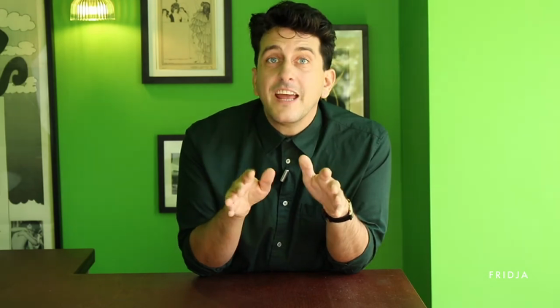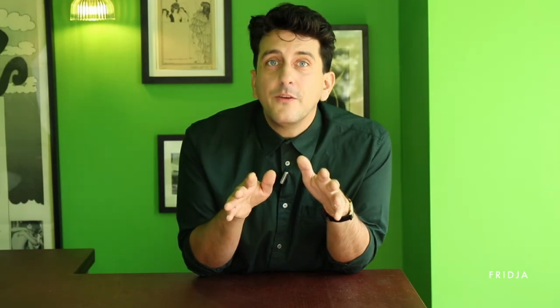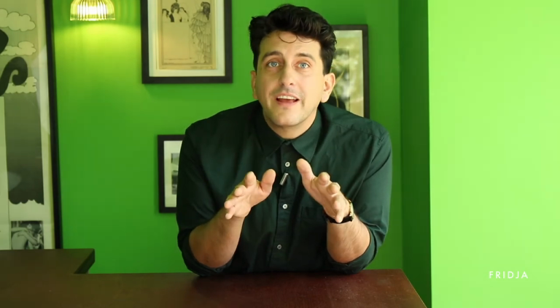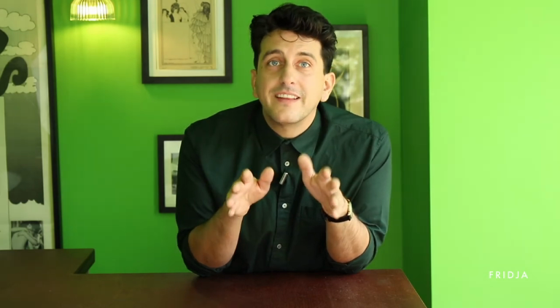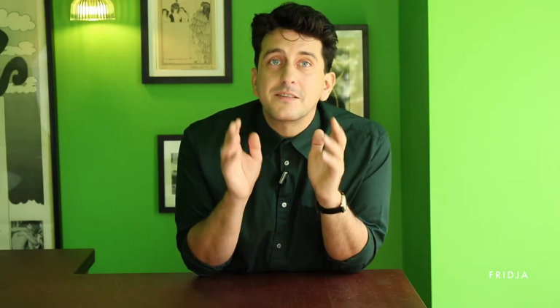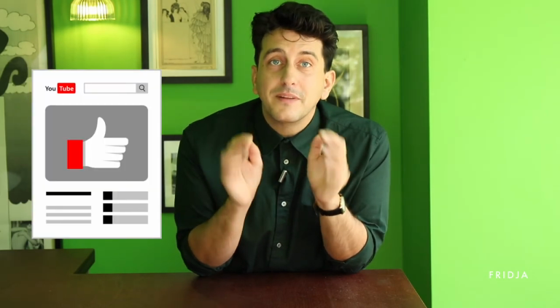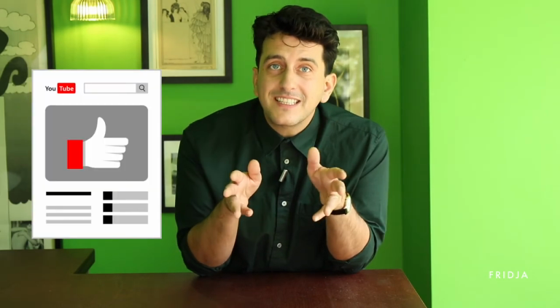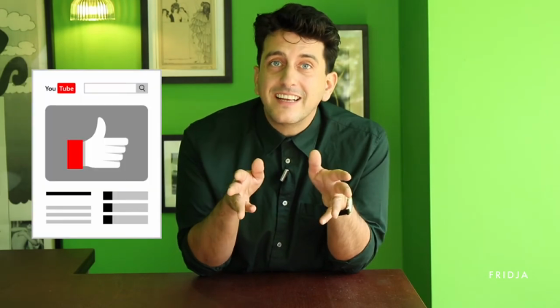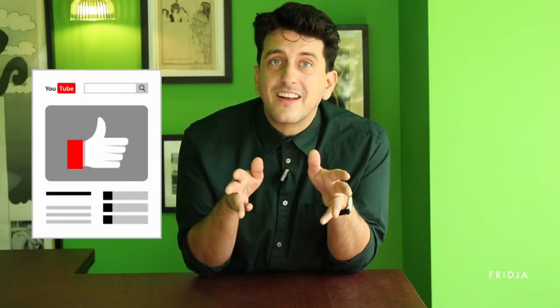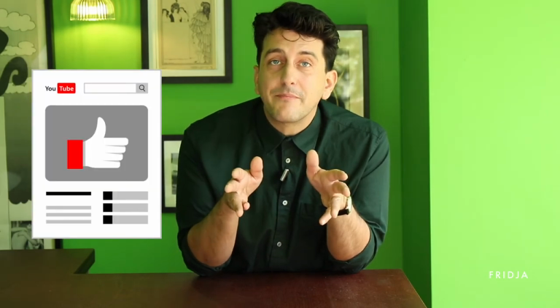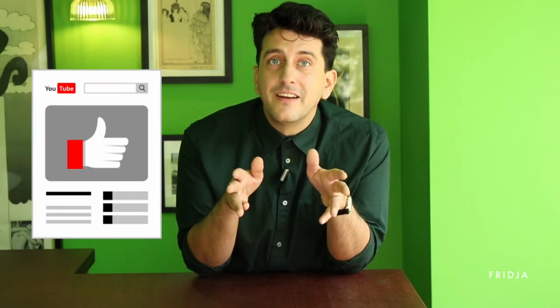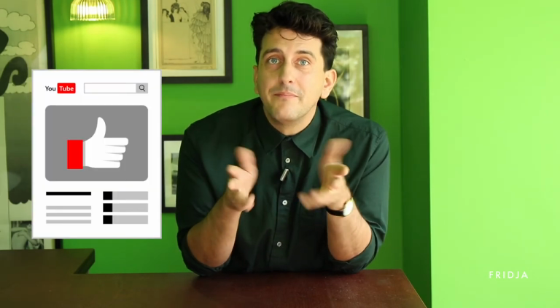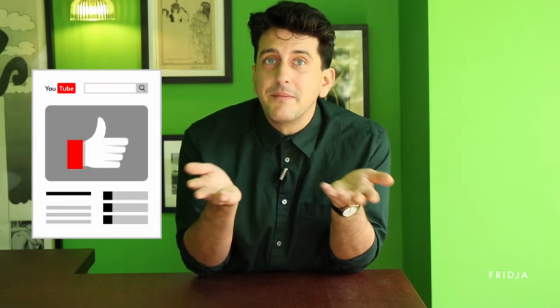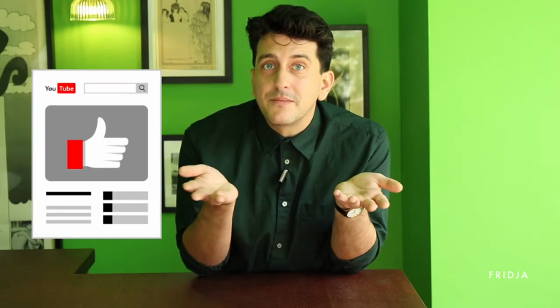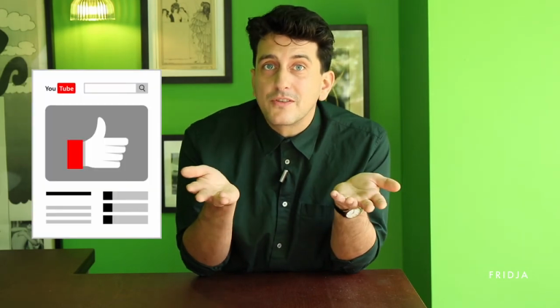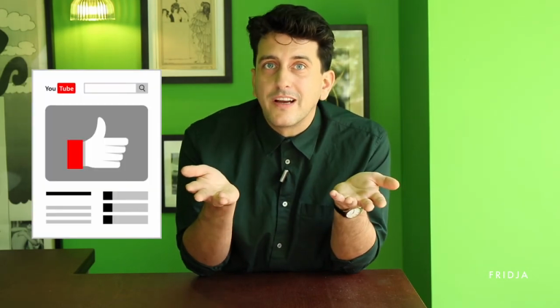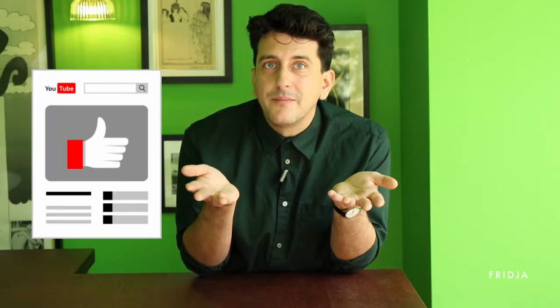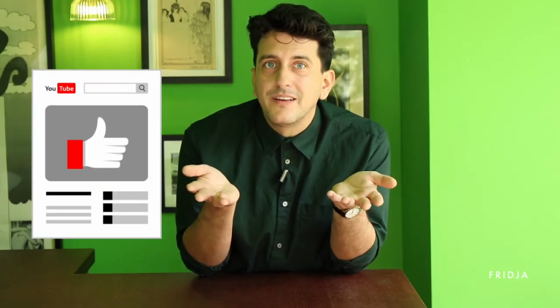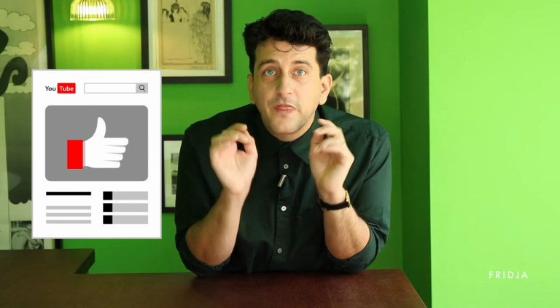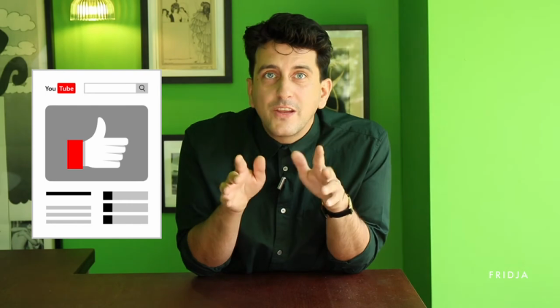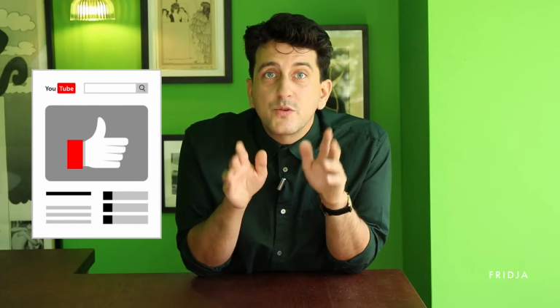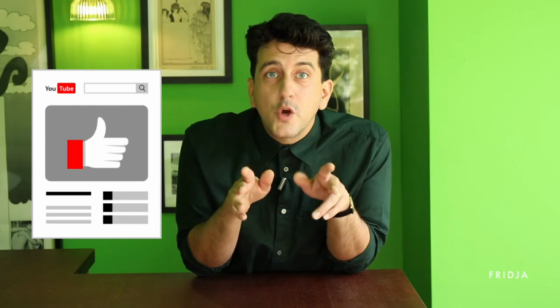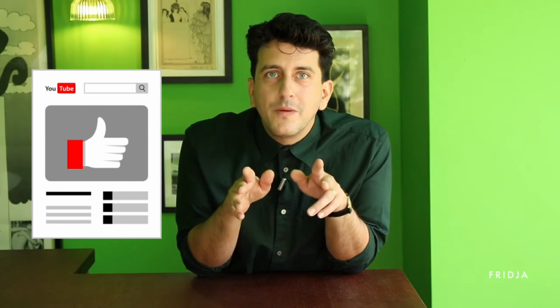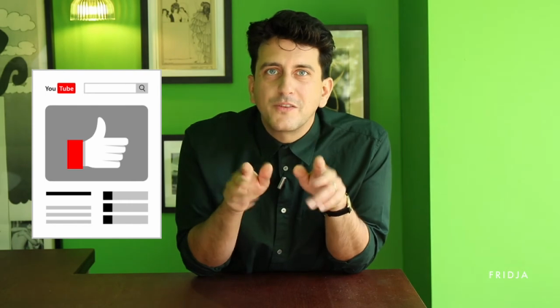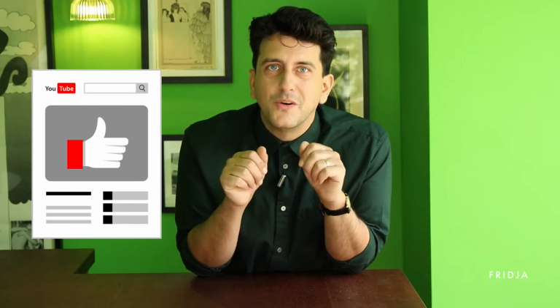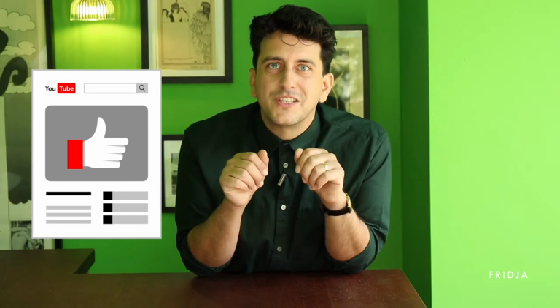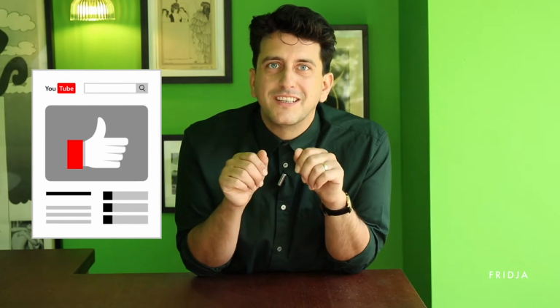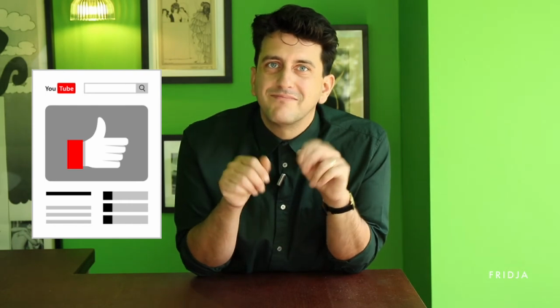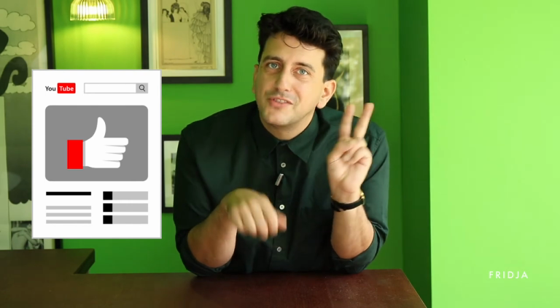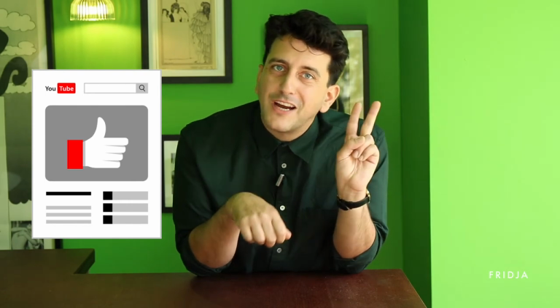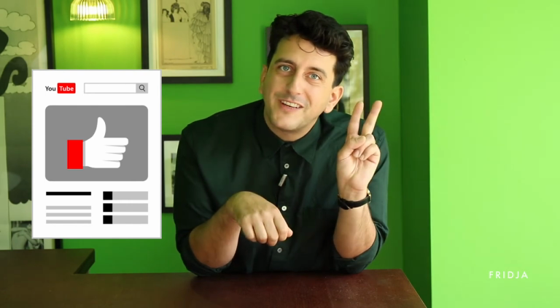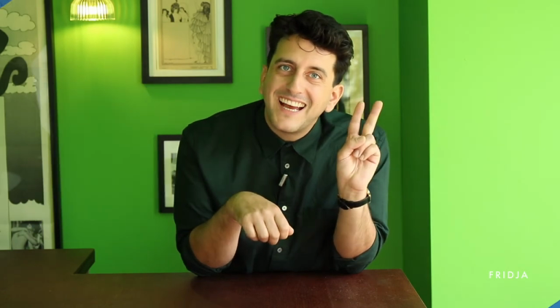If you like this please click the like button and maybe subscribe. Thank you so much for watching. Ciao for now.